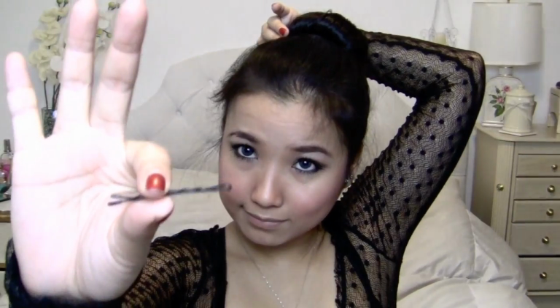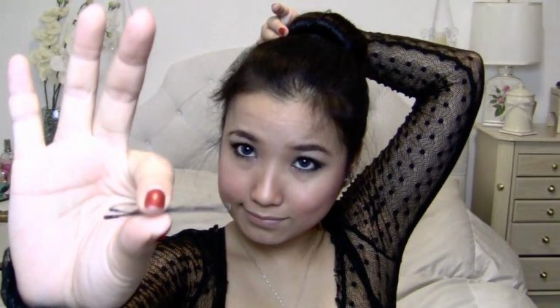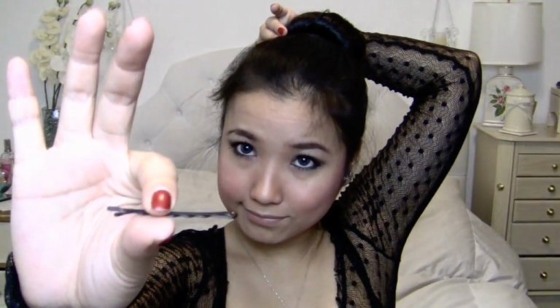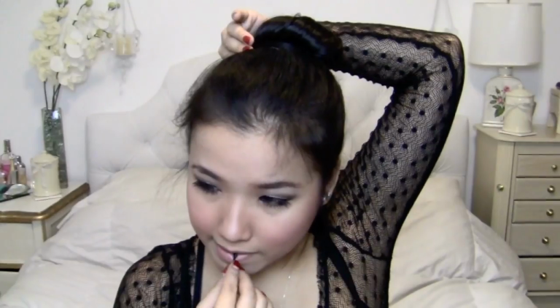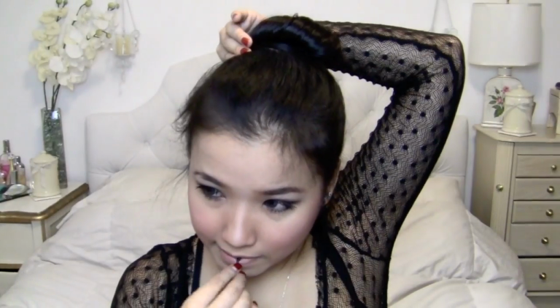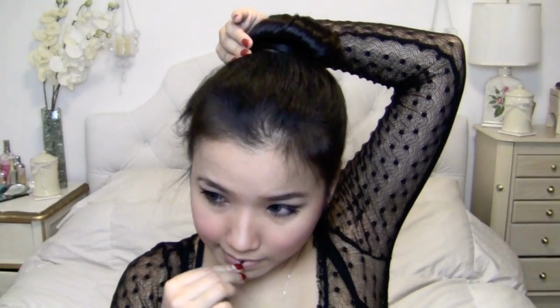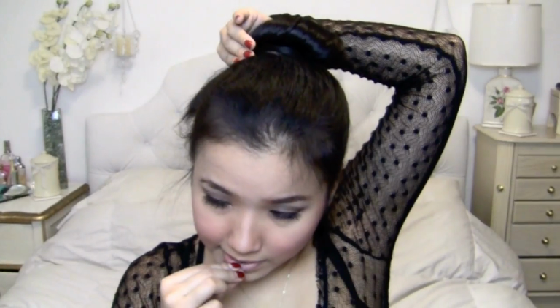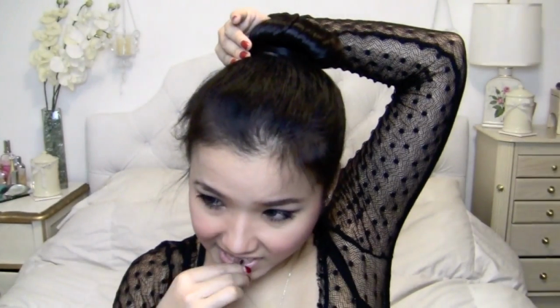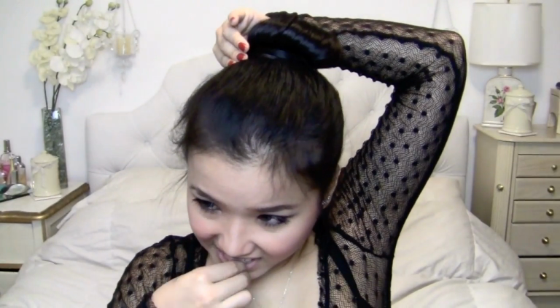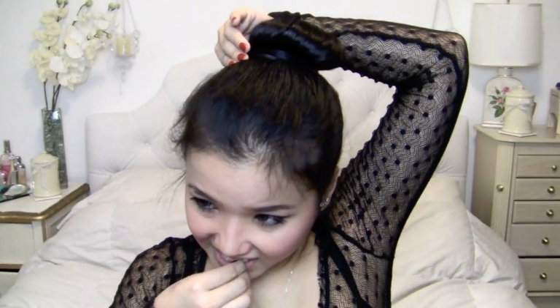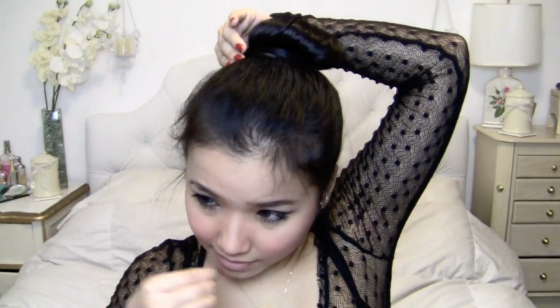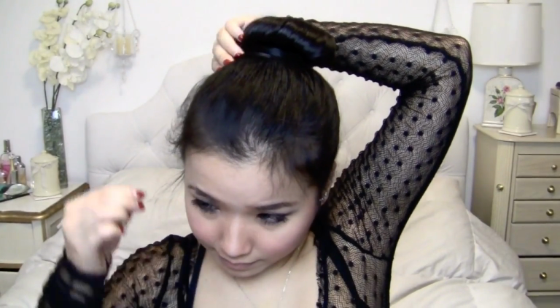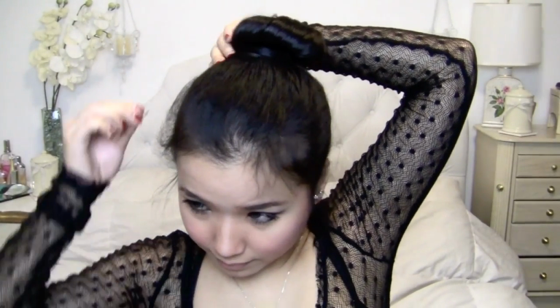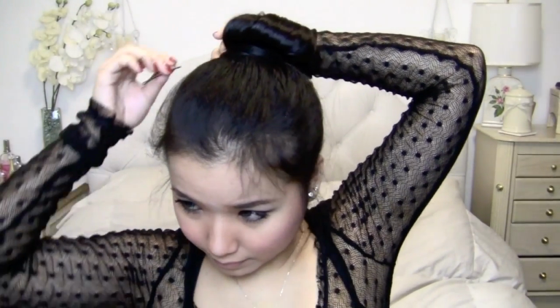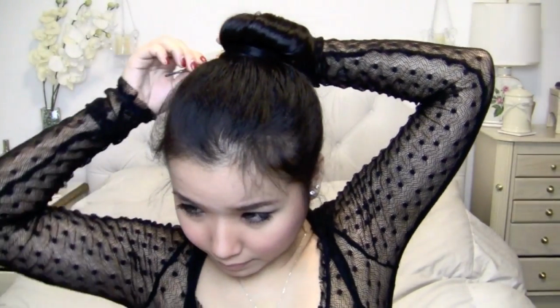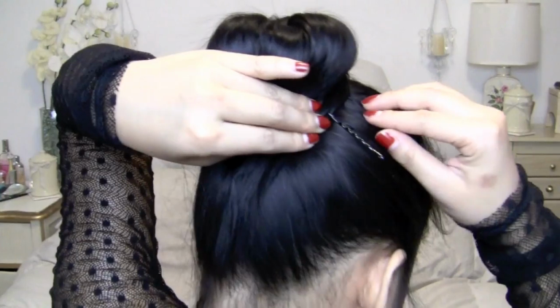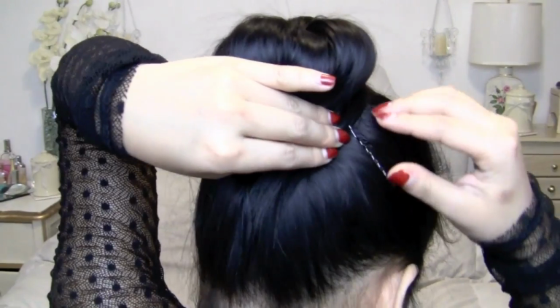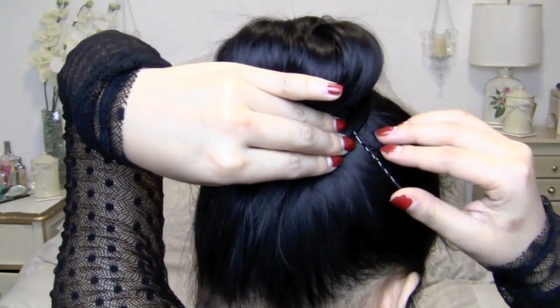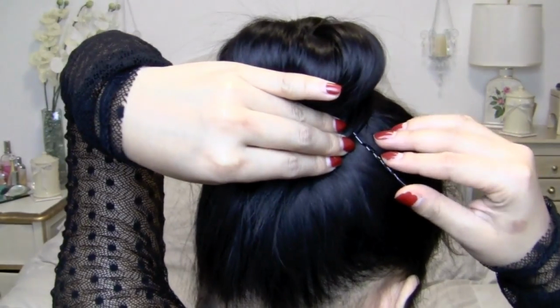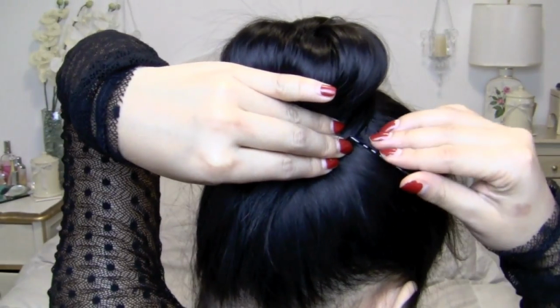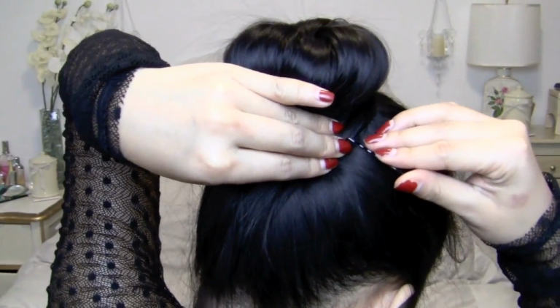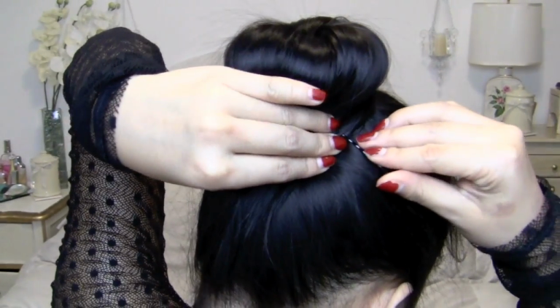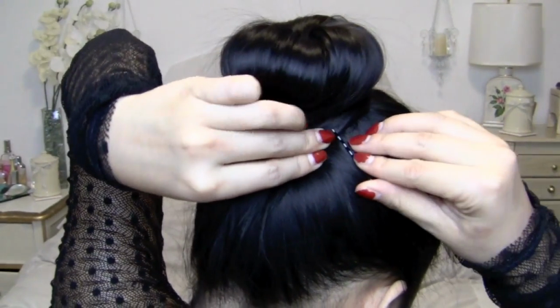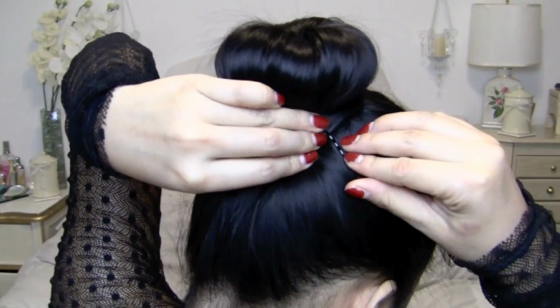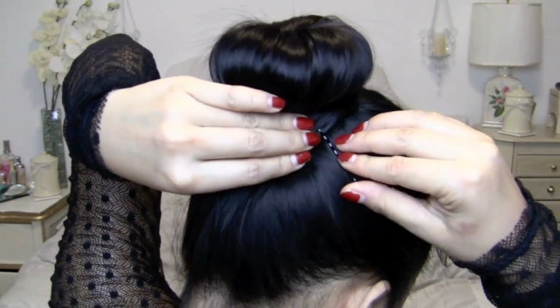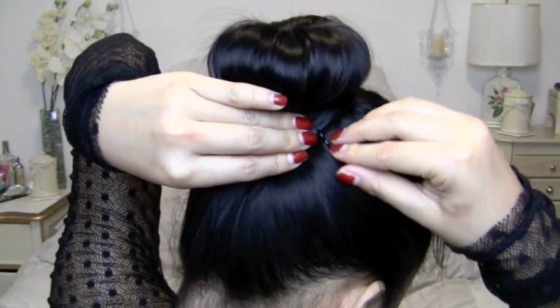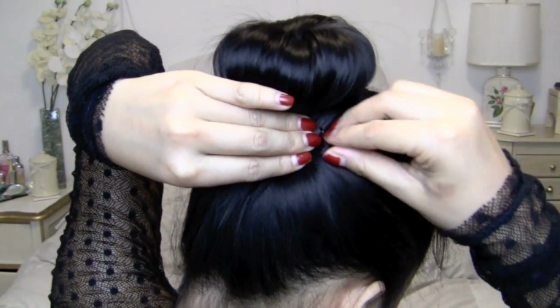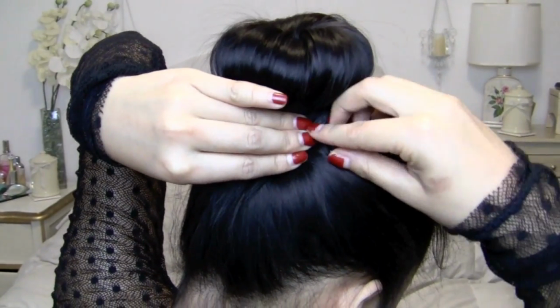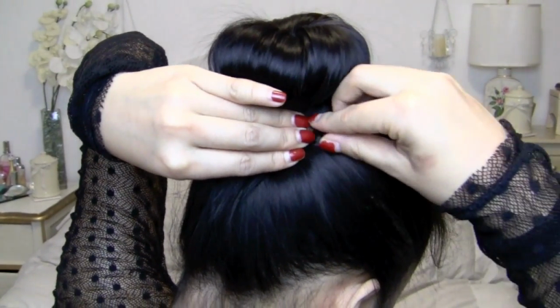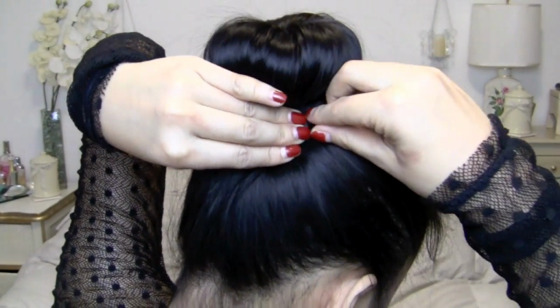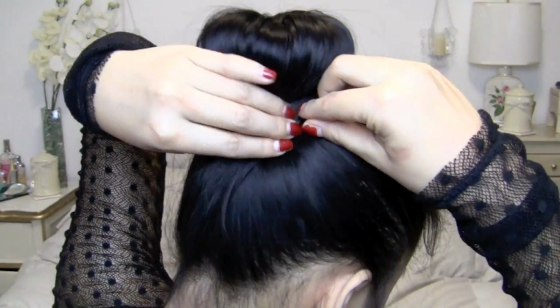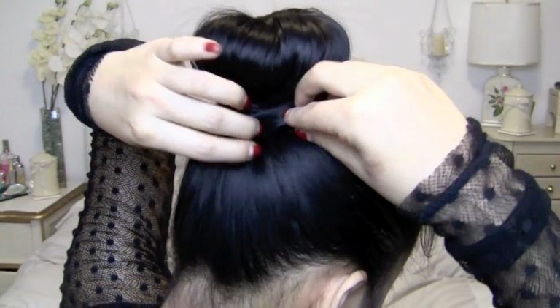Now to secure the bun, just grab a bunch of bobby pins and secure that hair piece in place.